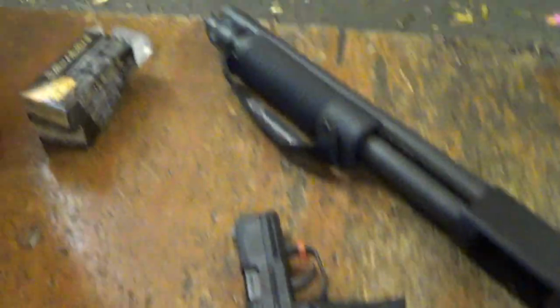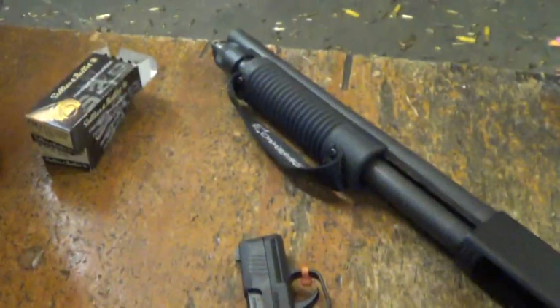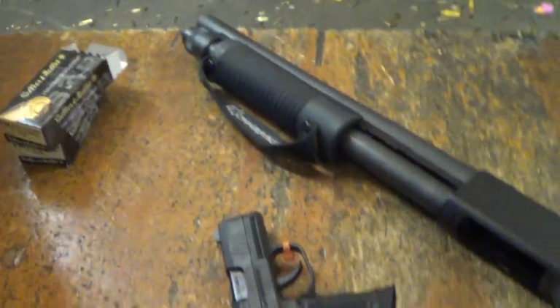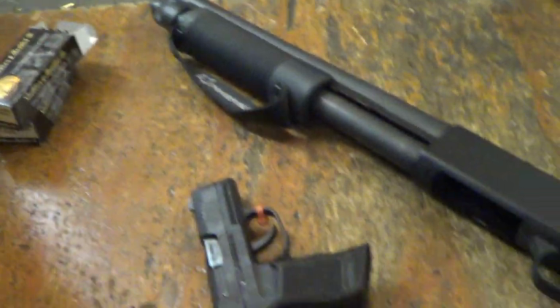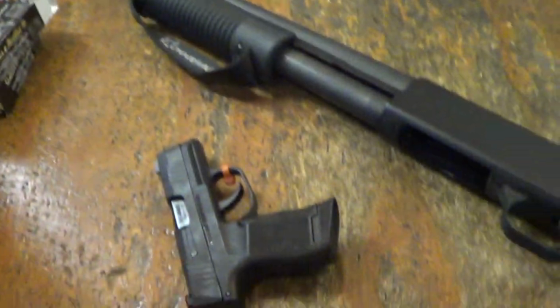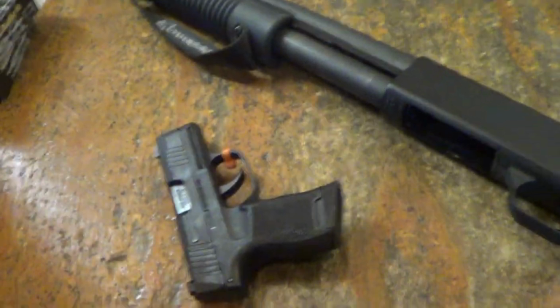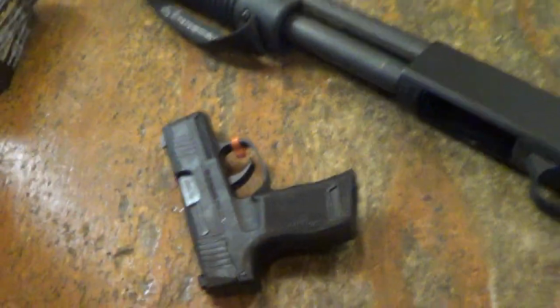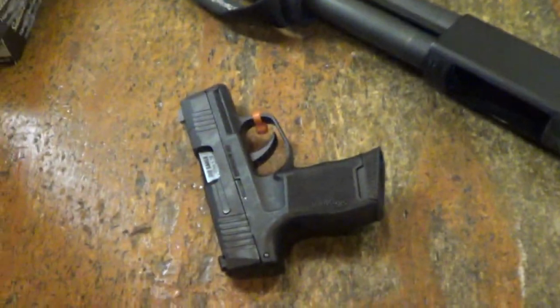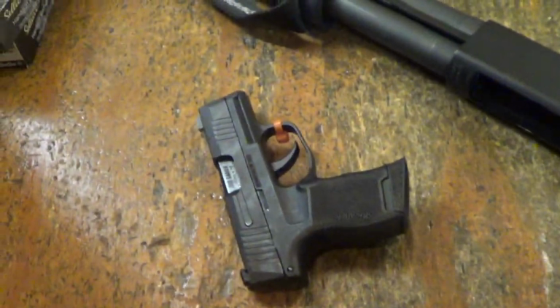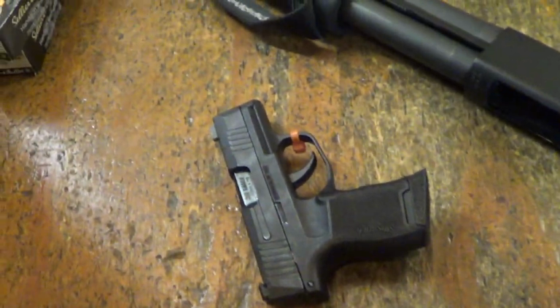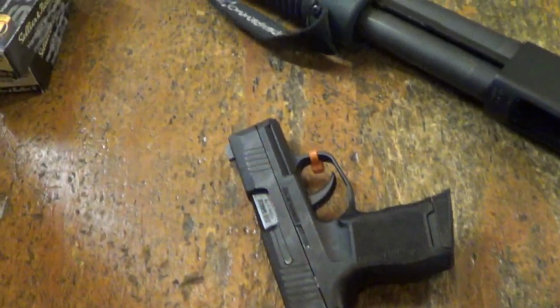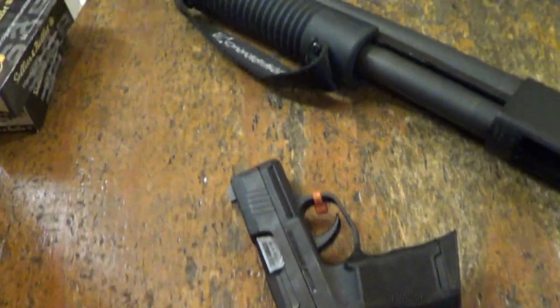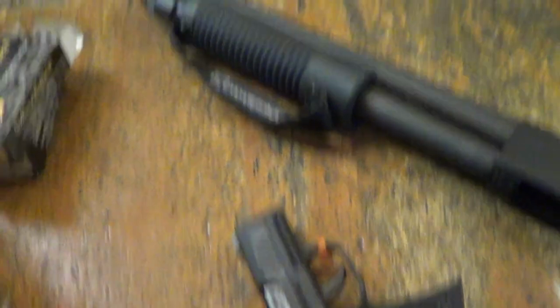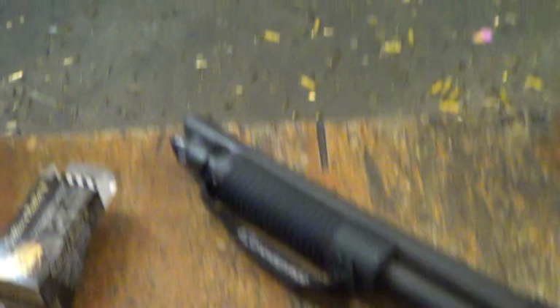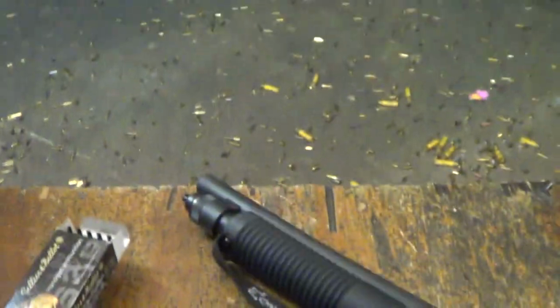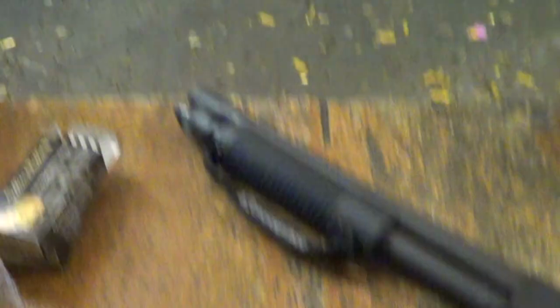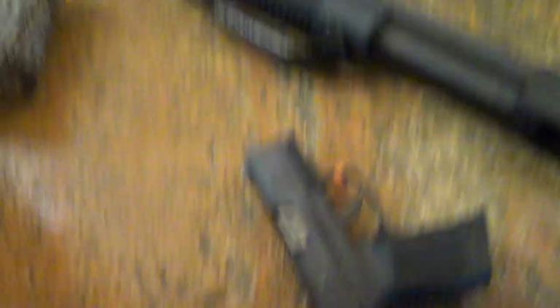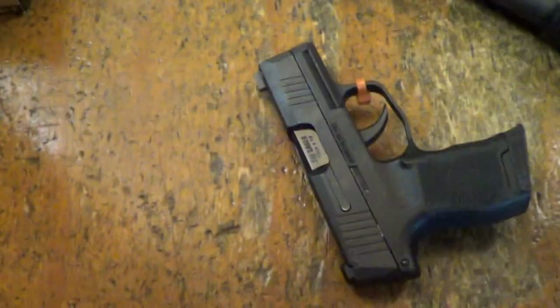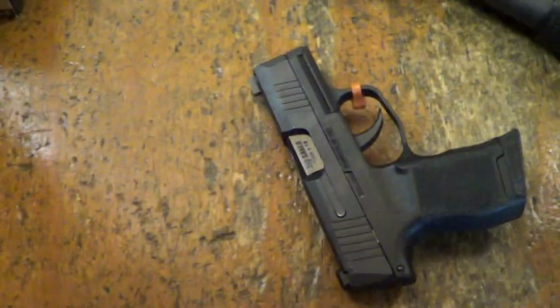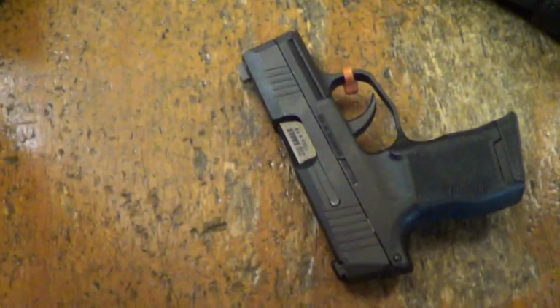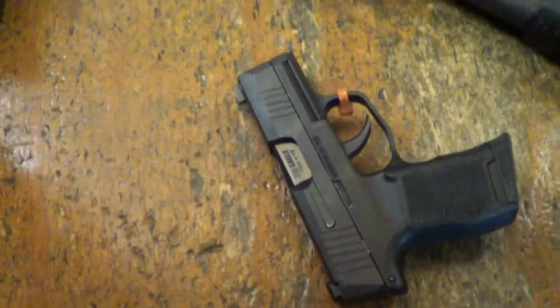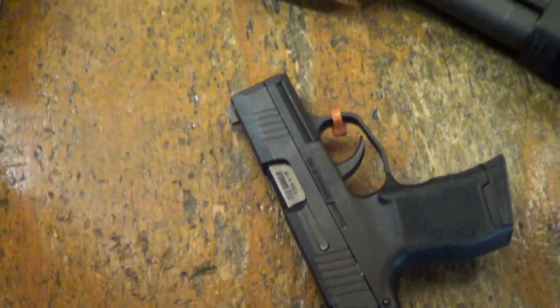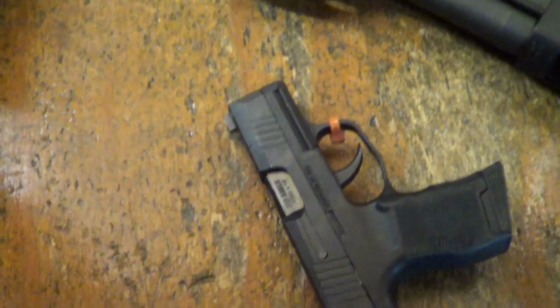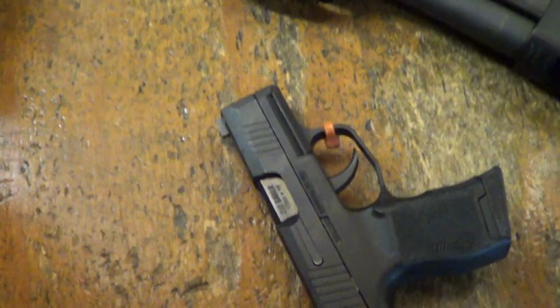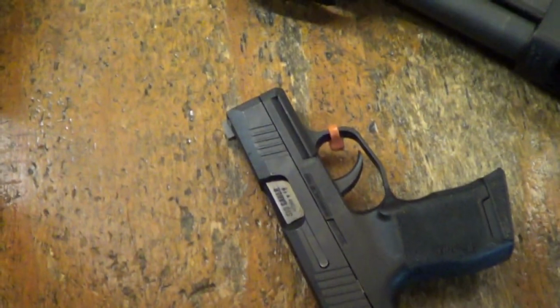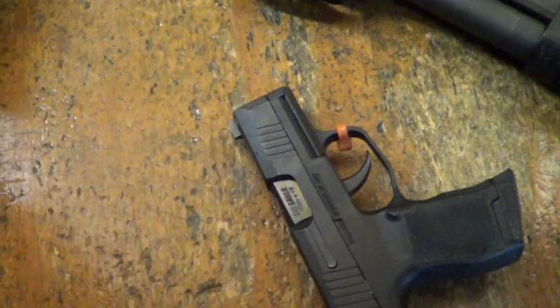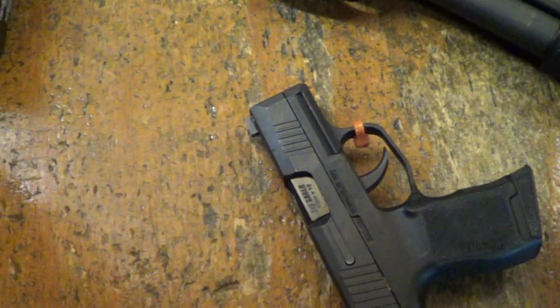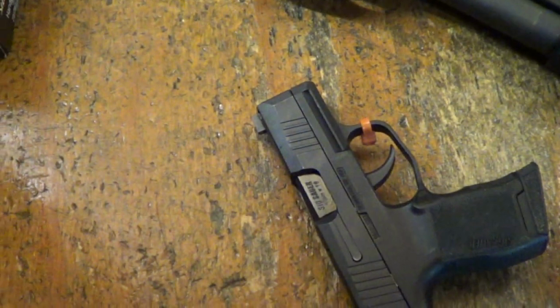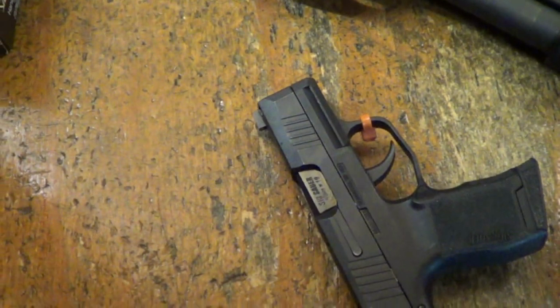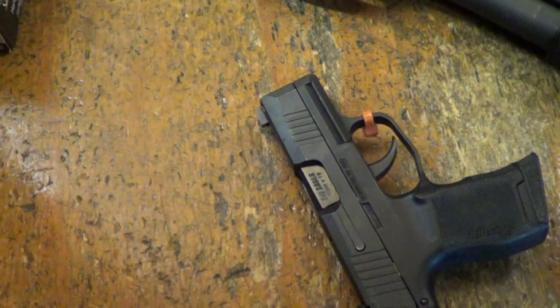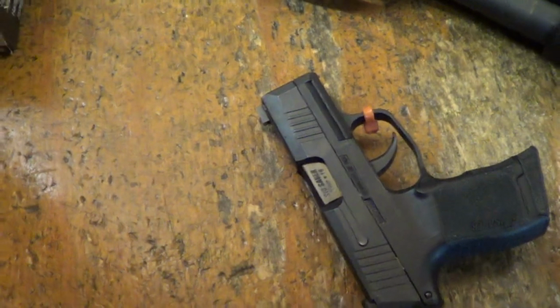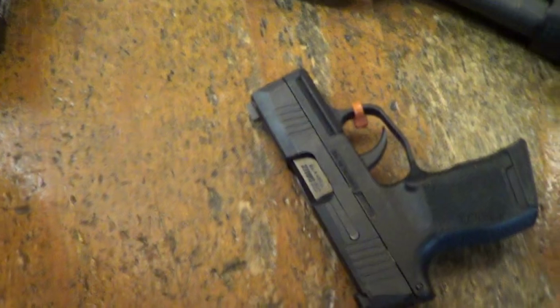Anyway guys, P365 — it is very good. Pointability is what I'm saying.